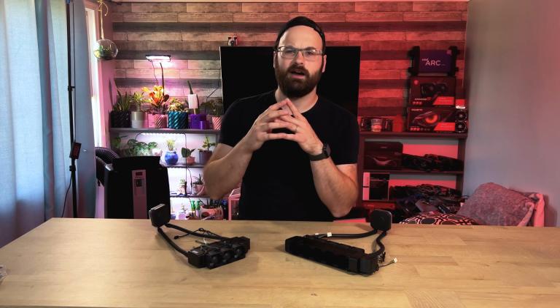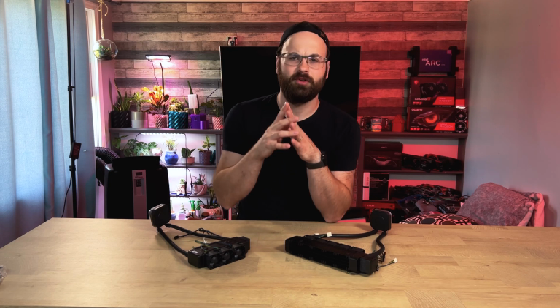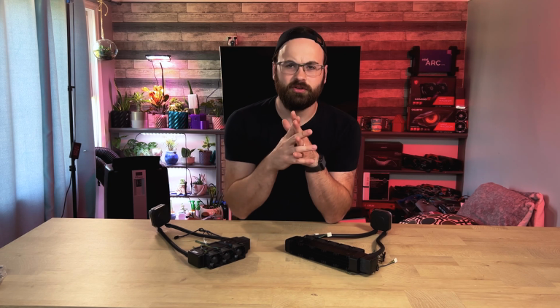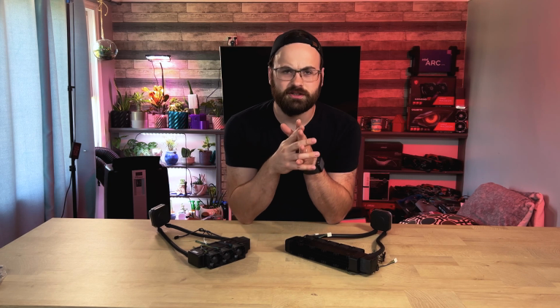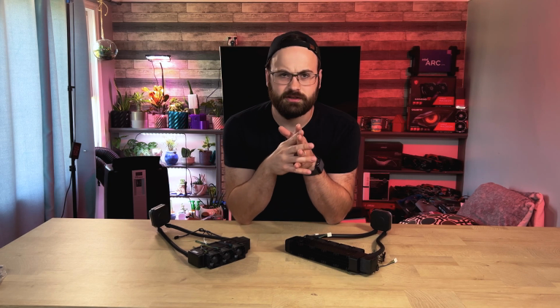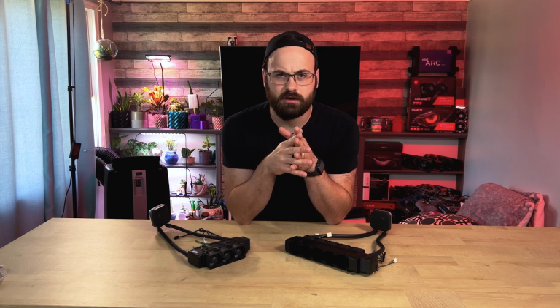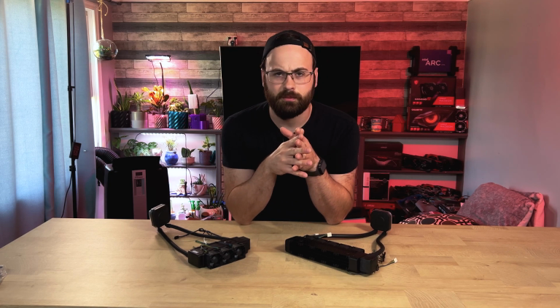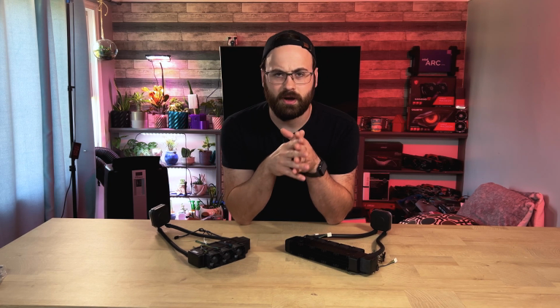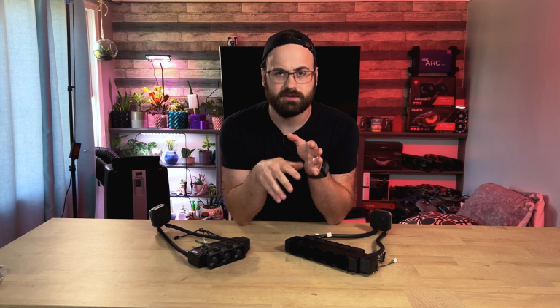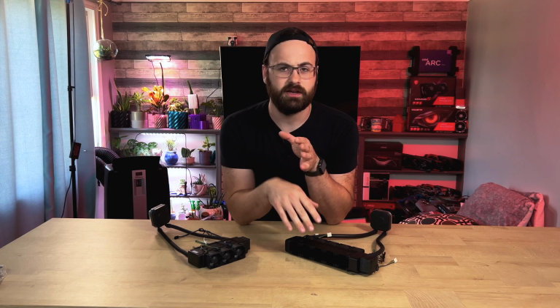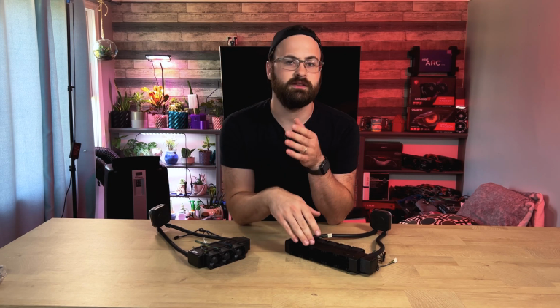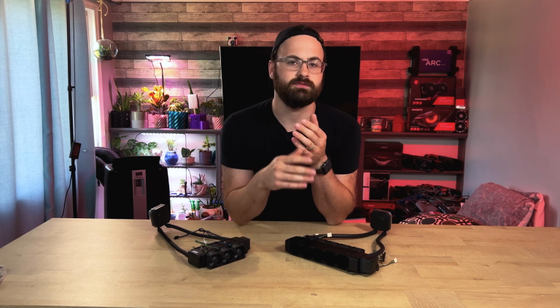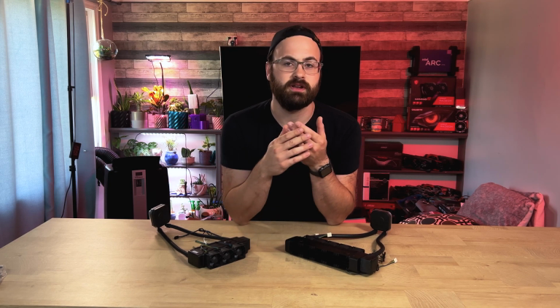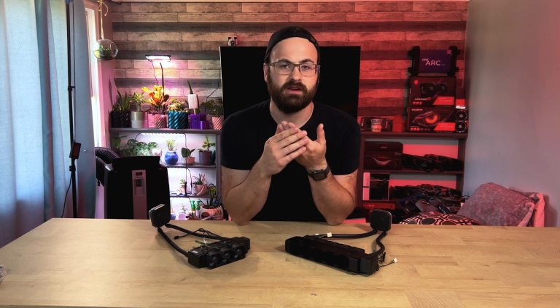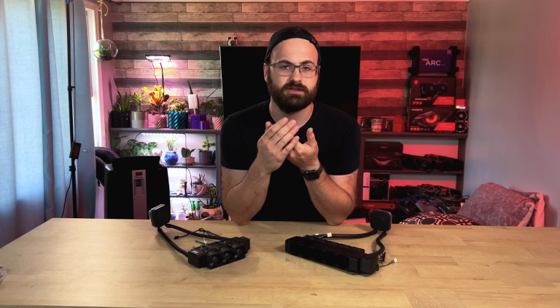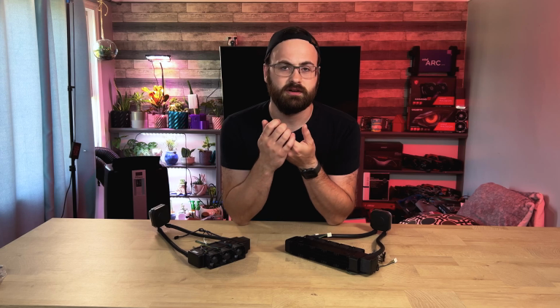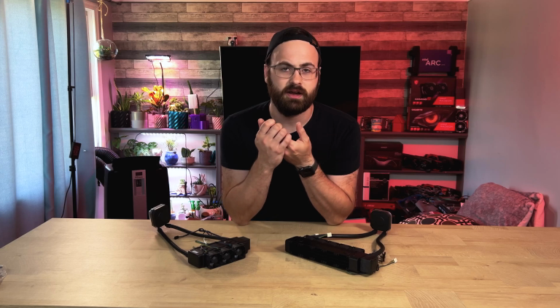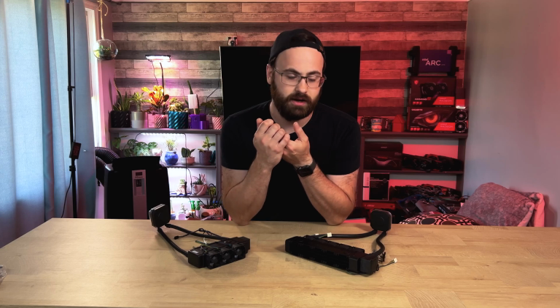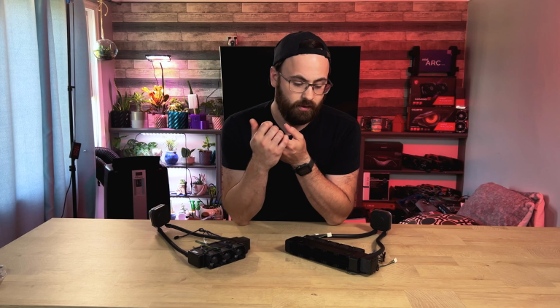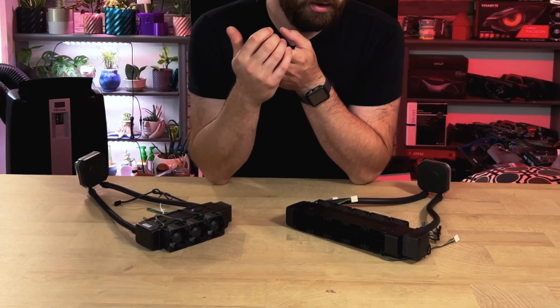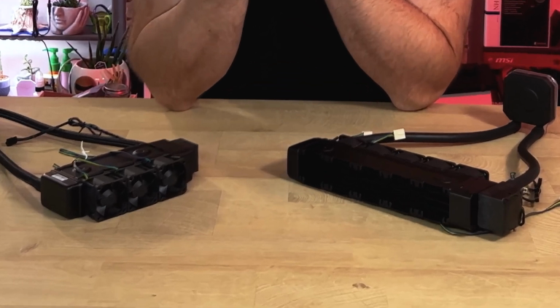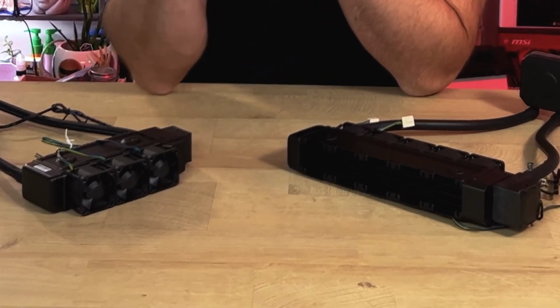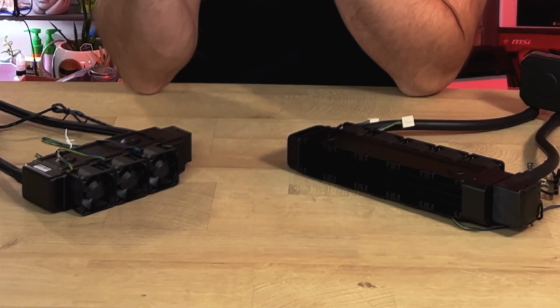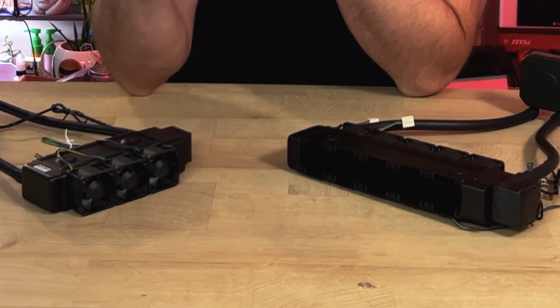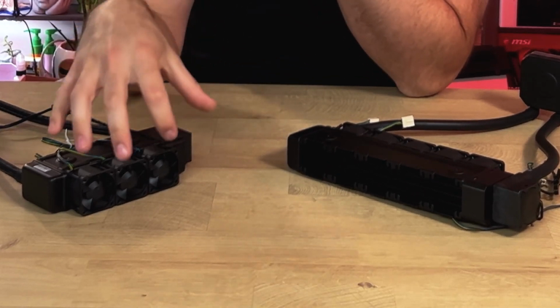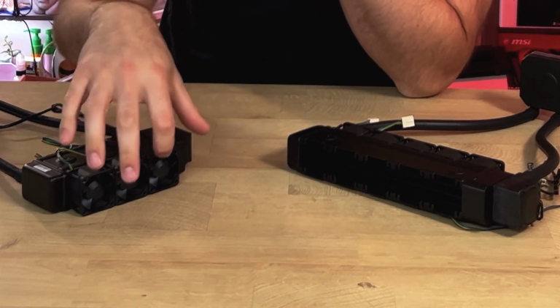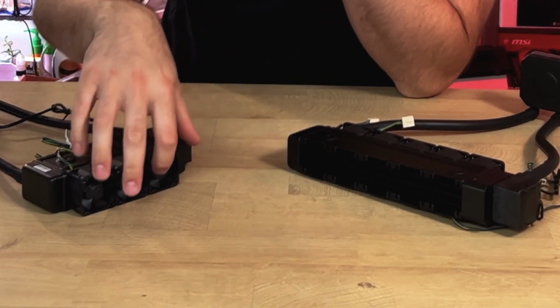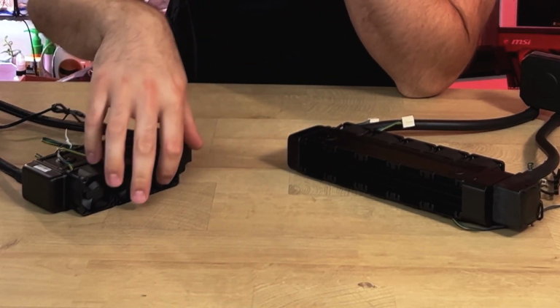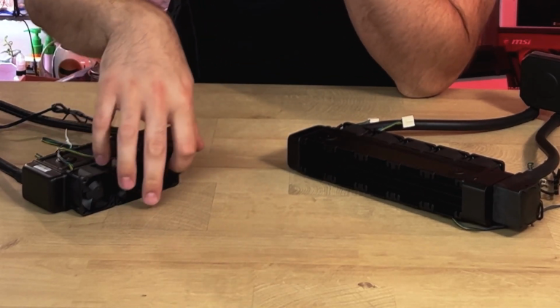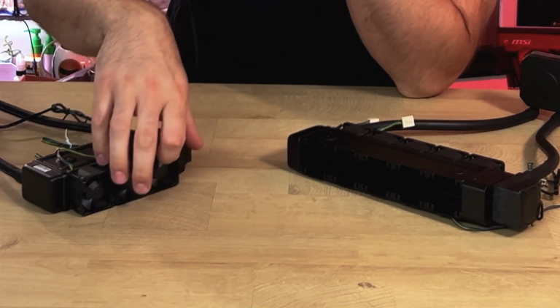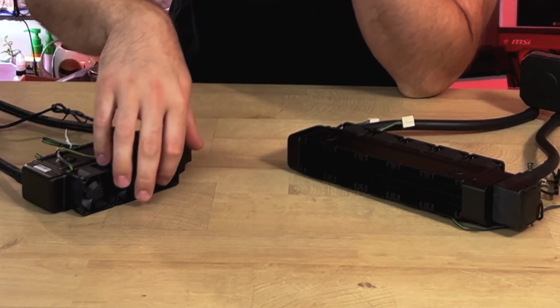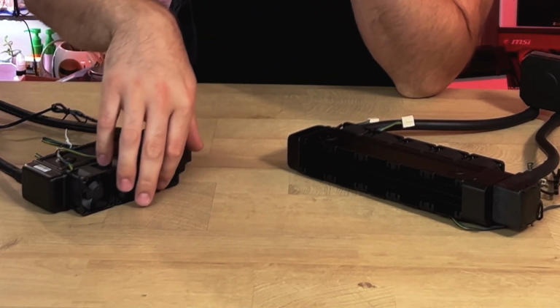I'm a little concerned about how tiny these radiators are and how hard these little 40 millimeter fans are going to have to work to remove heat from our test setup.